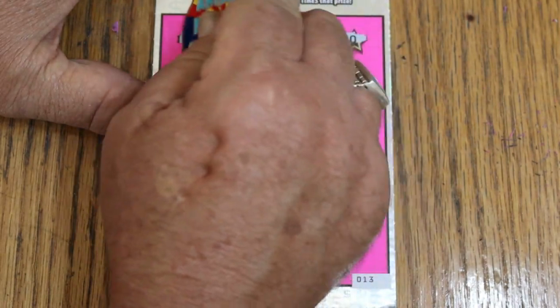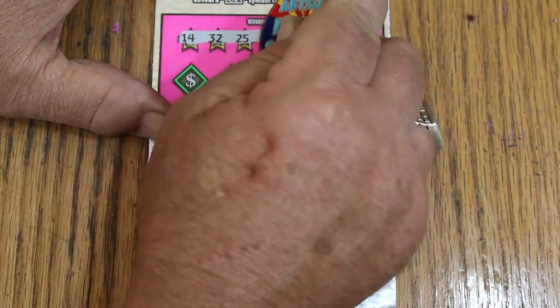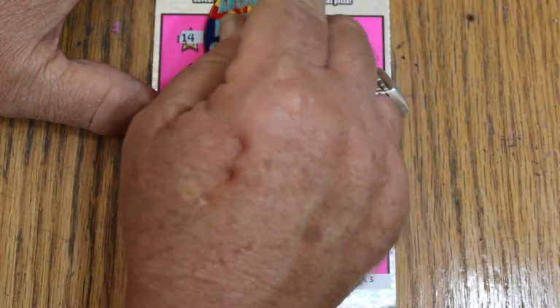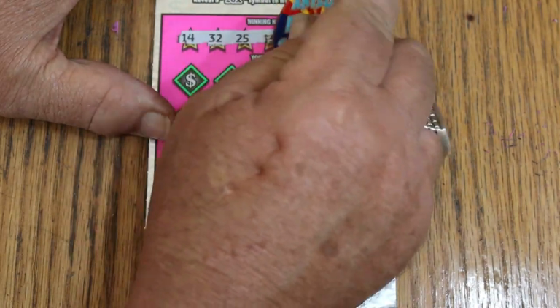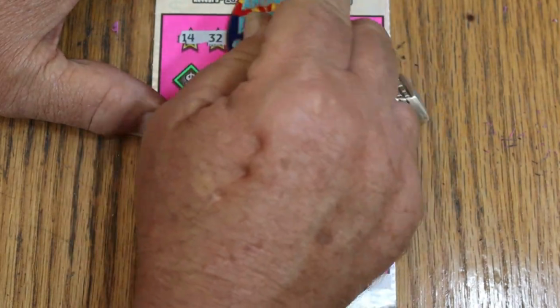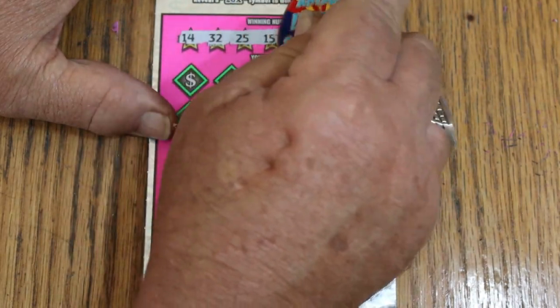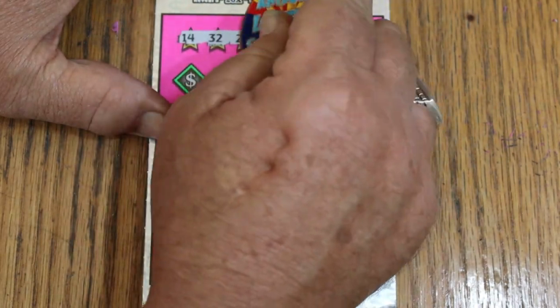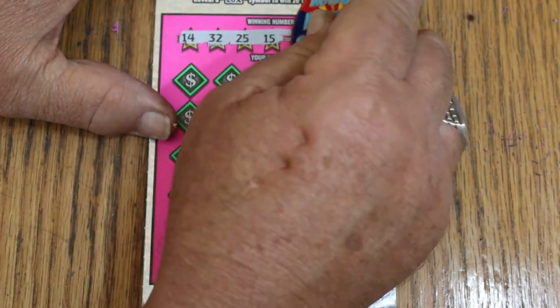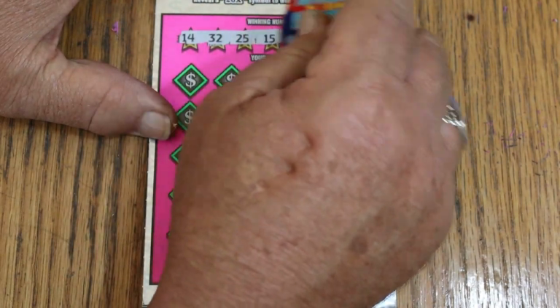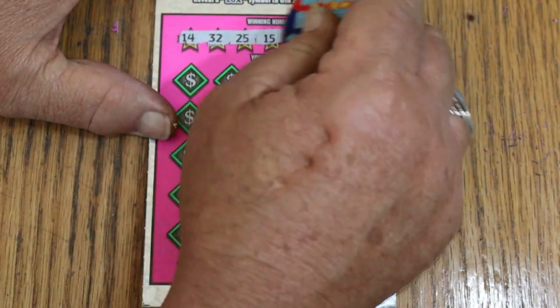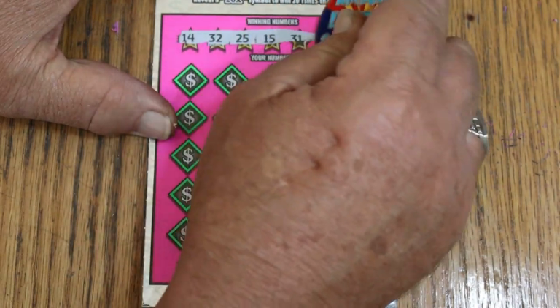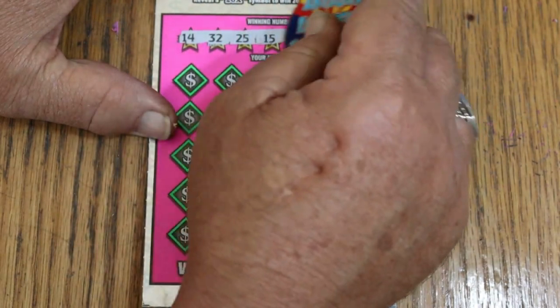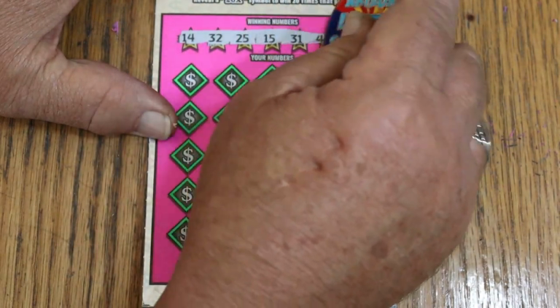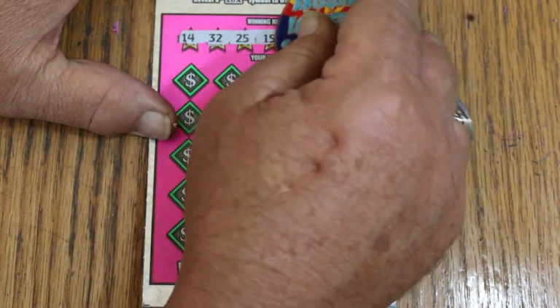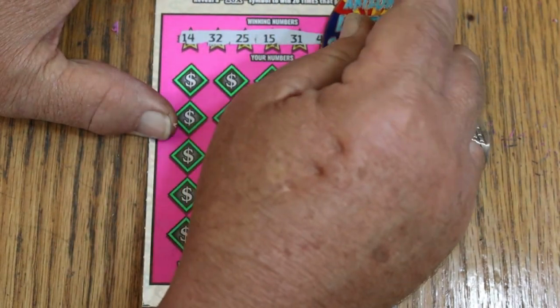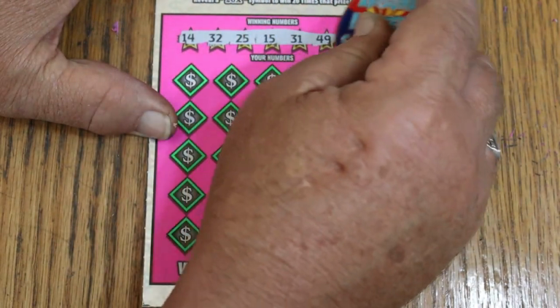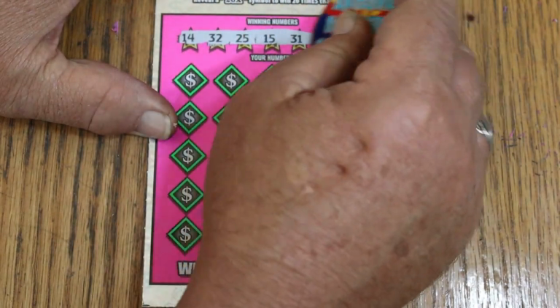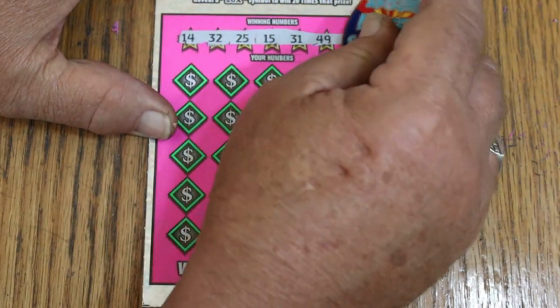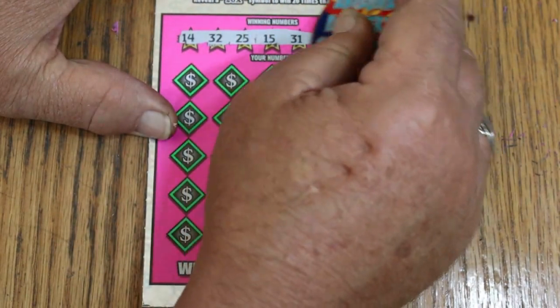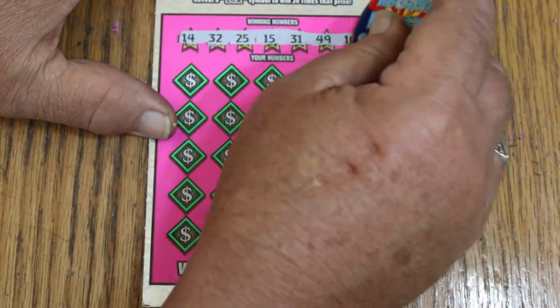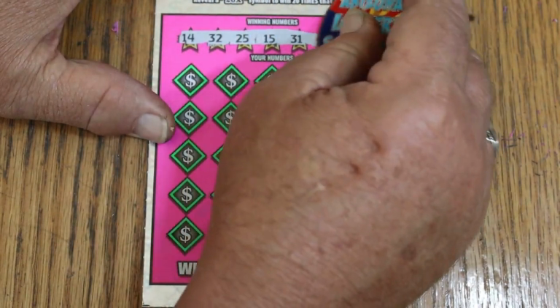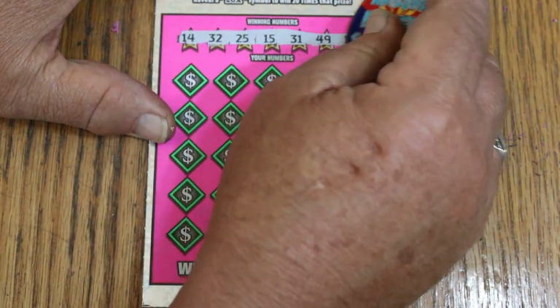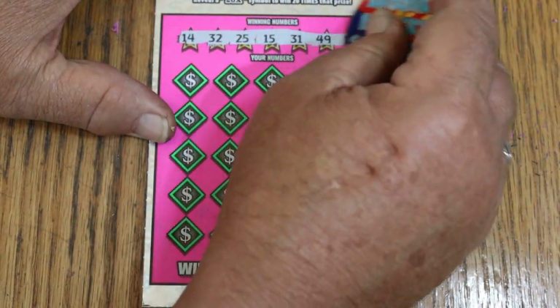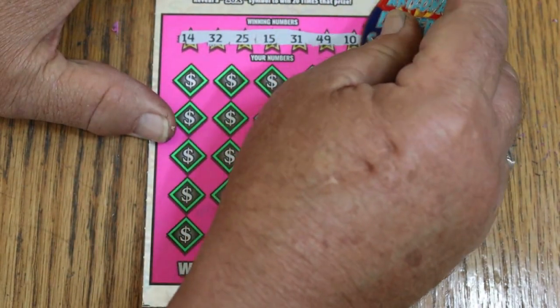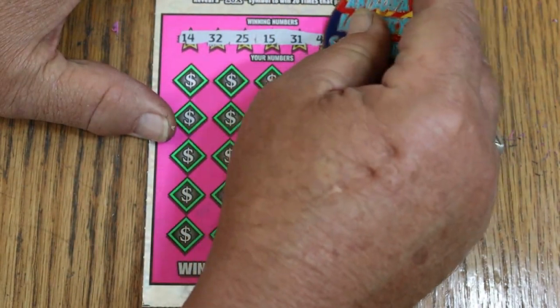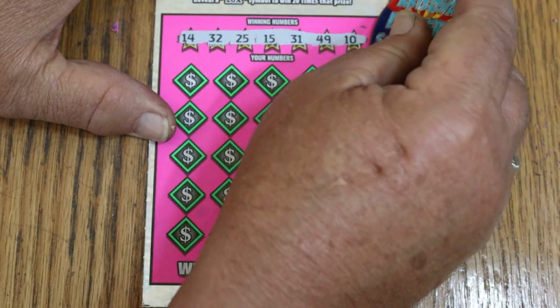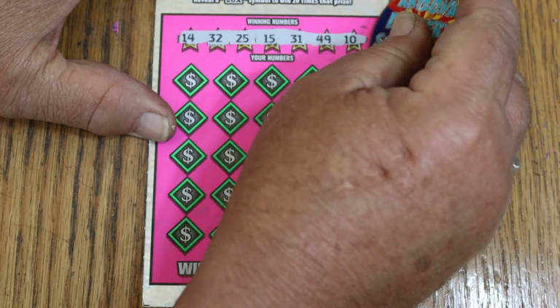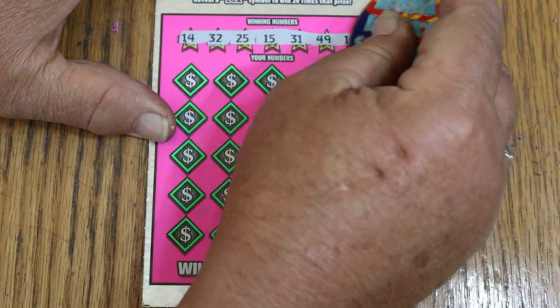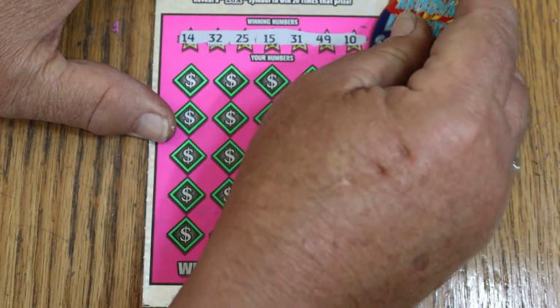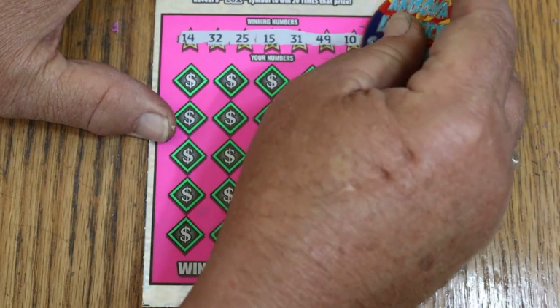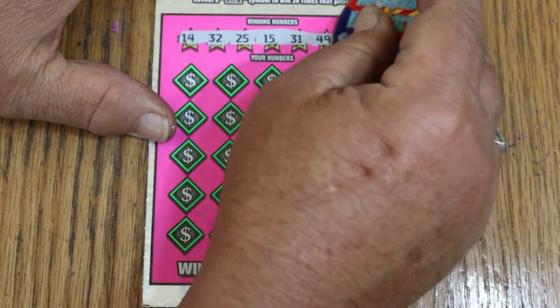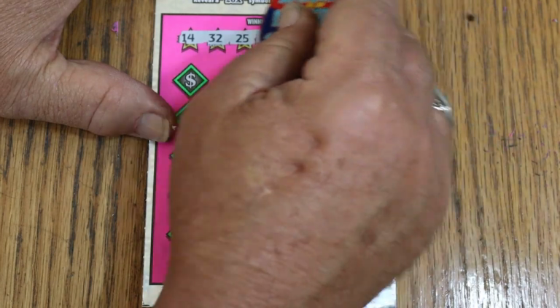The winning numbers are: 14, 32, 25, my number 15, 31, 49, and 10.